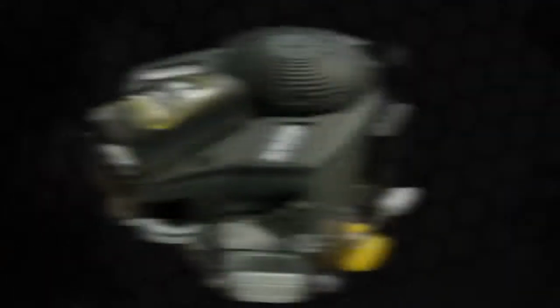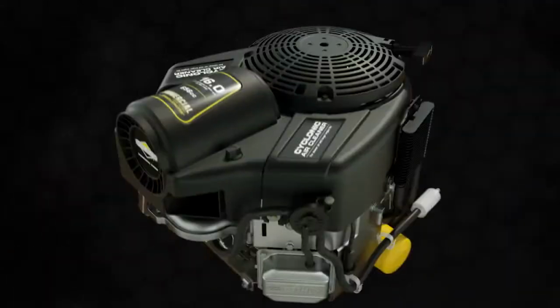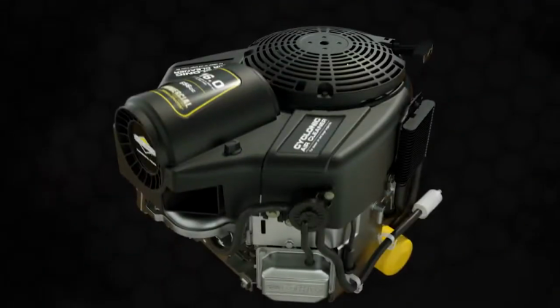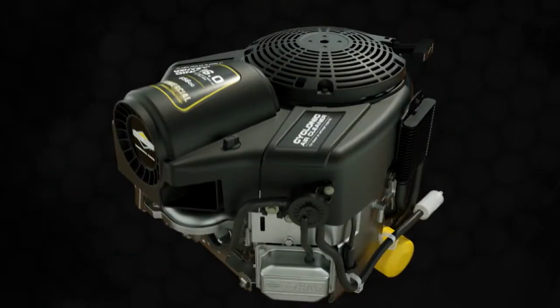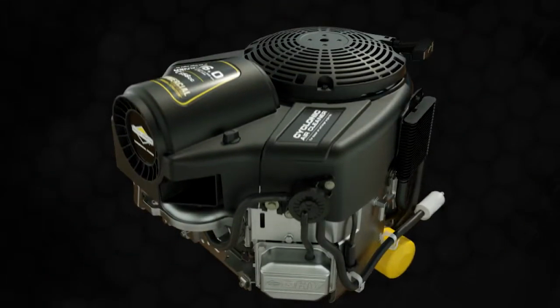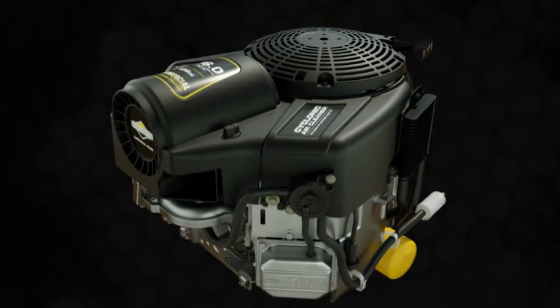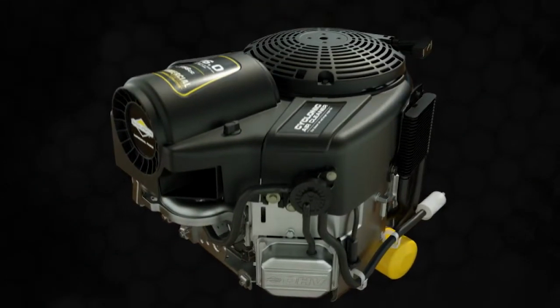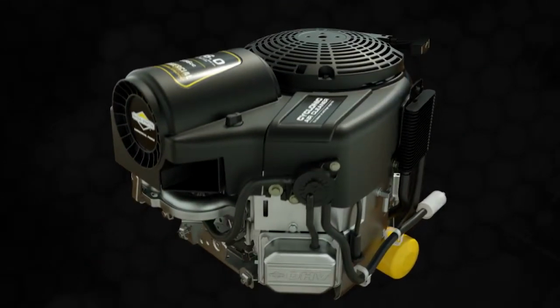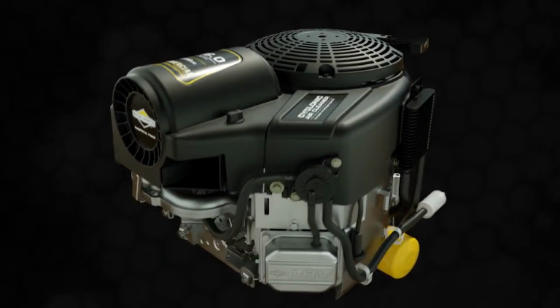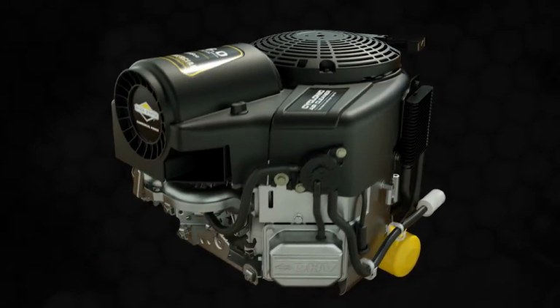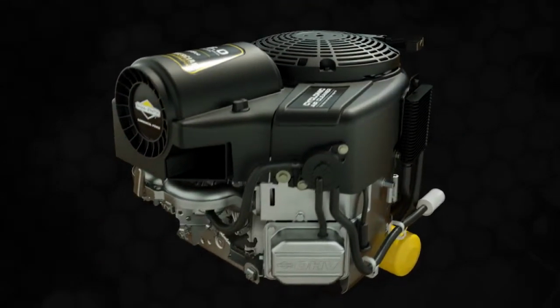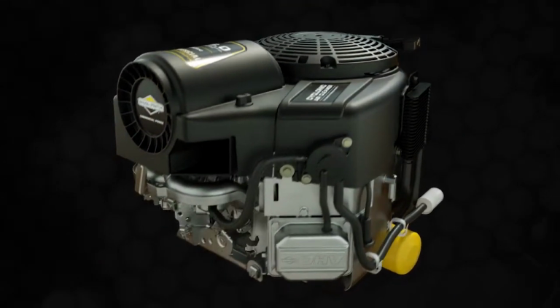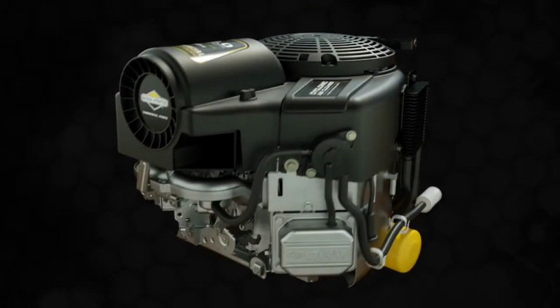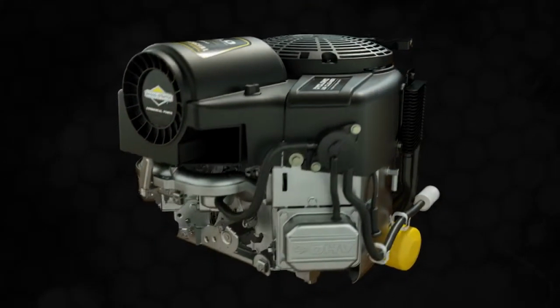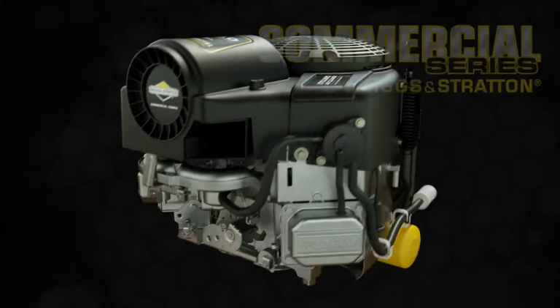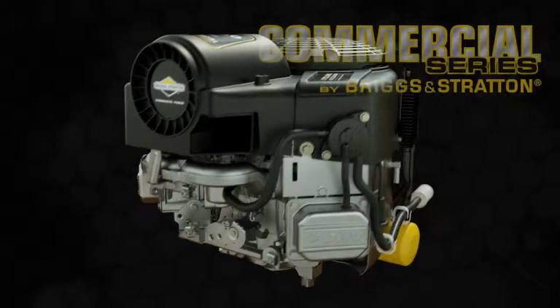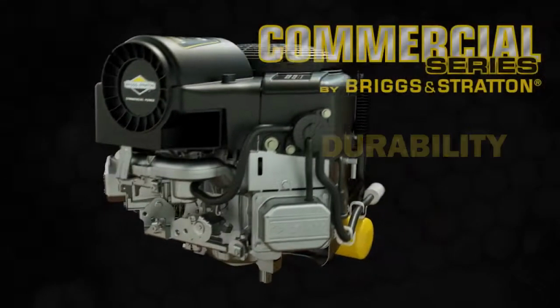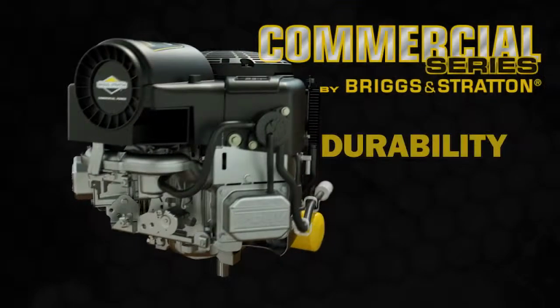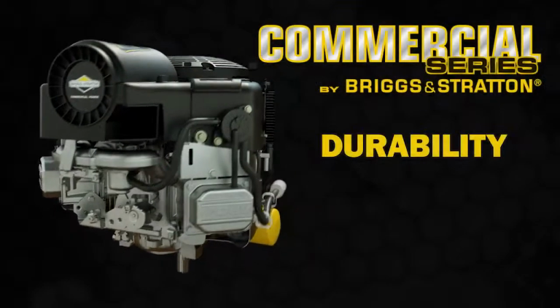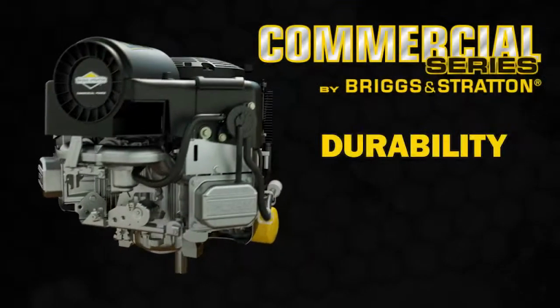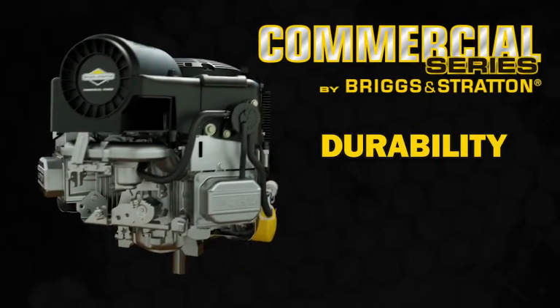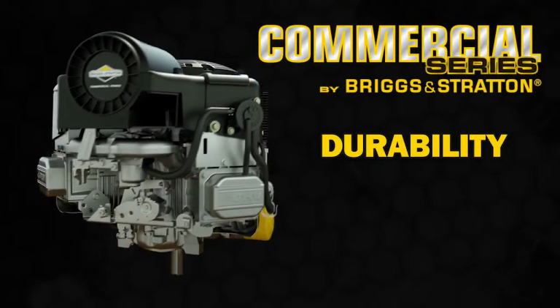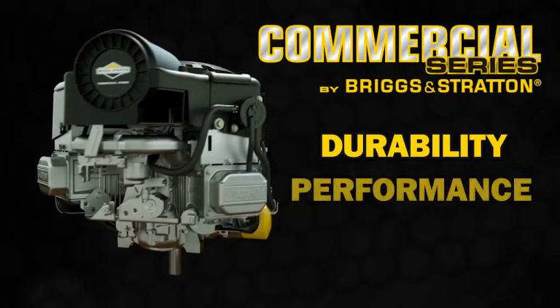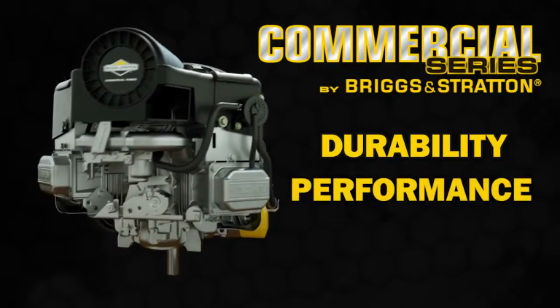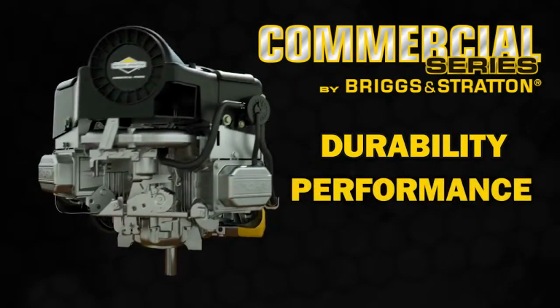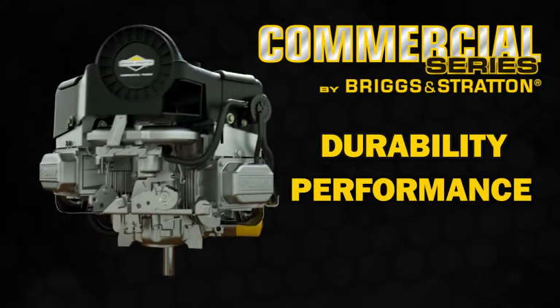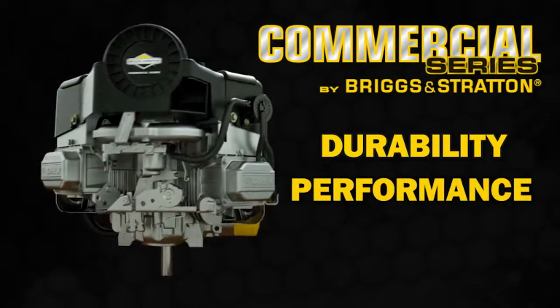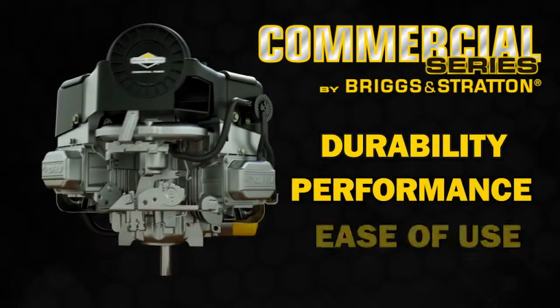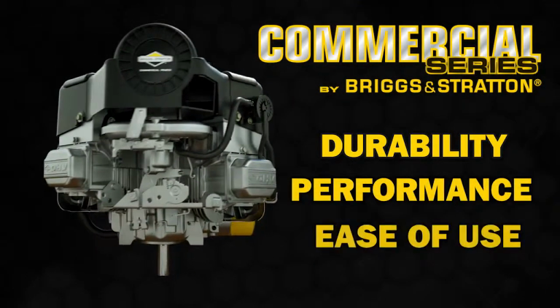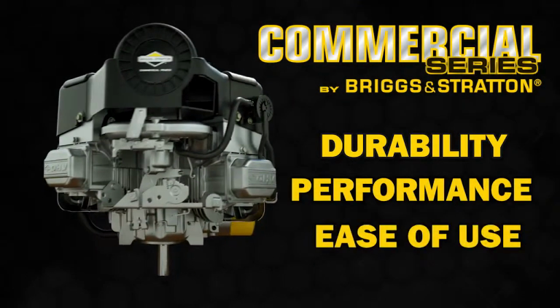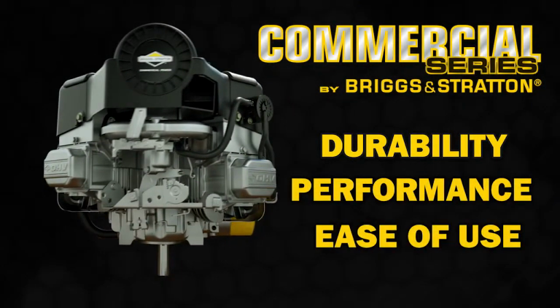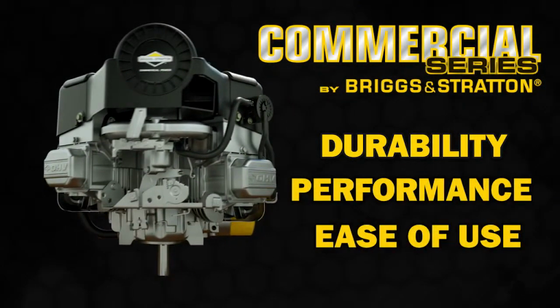The new and improved Commercial Series engine: durability, performance, ease of use. See your local dealer or vanguardengines.com for more details.